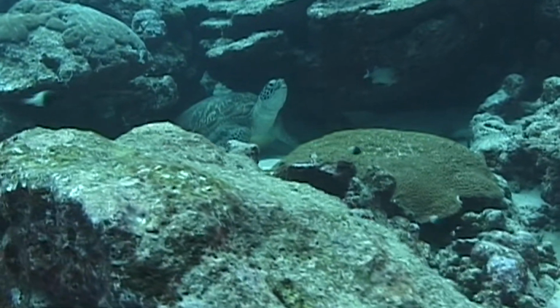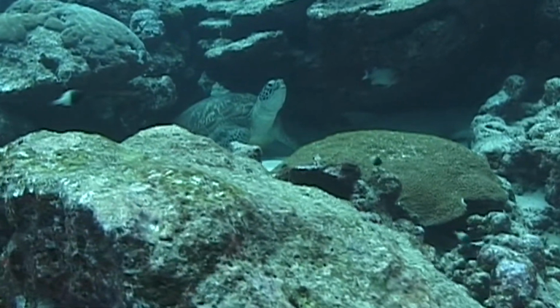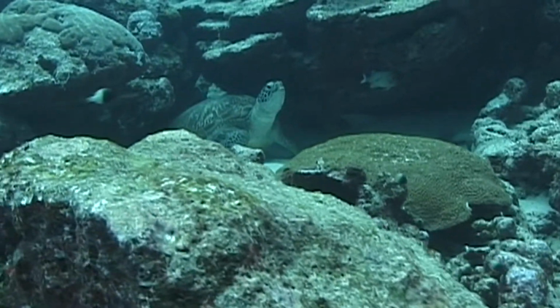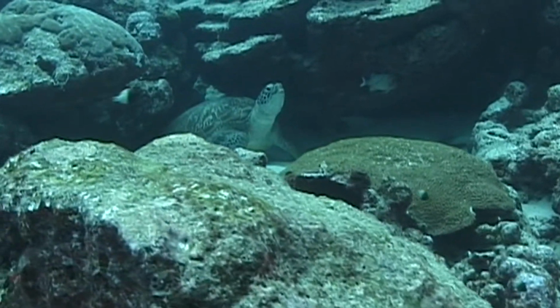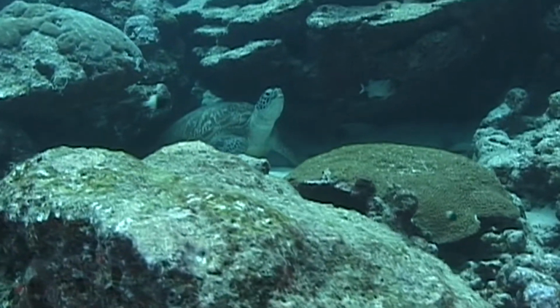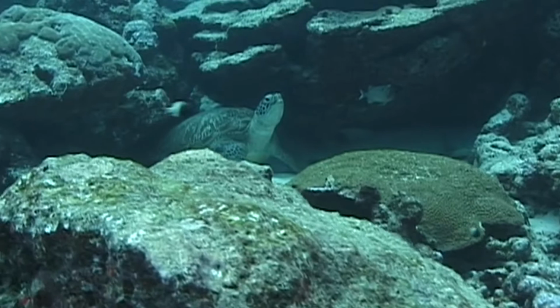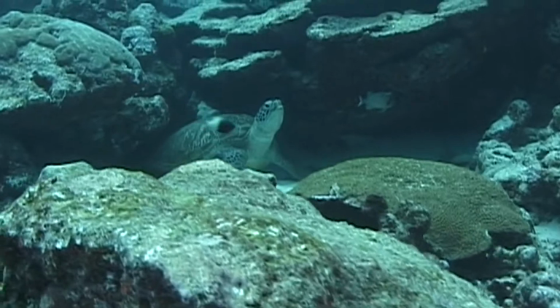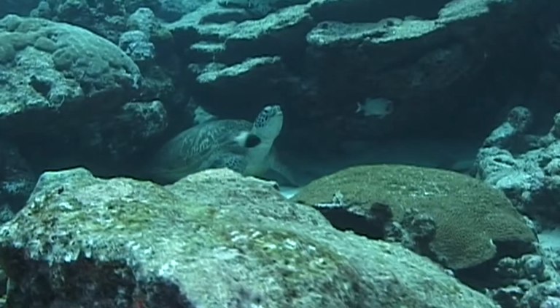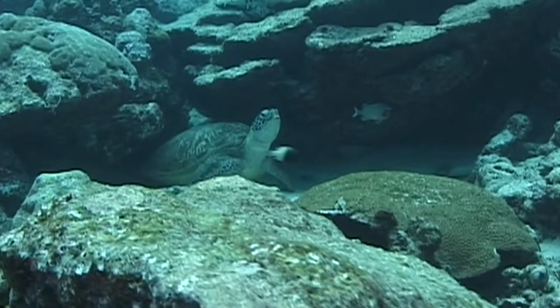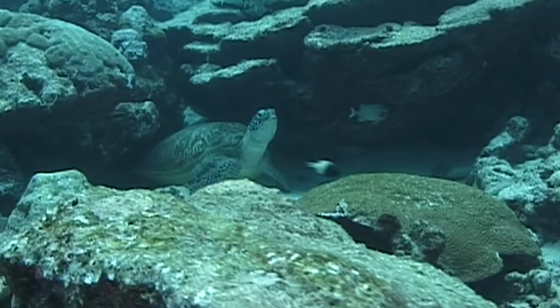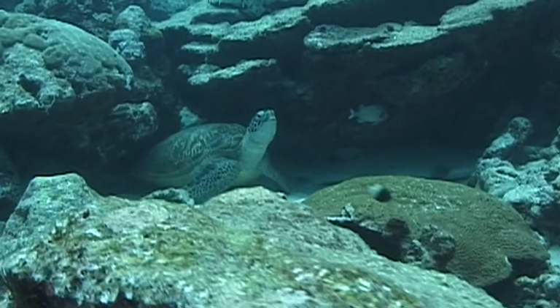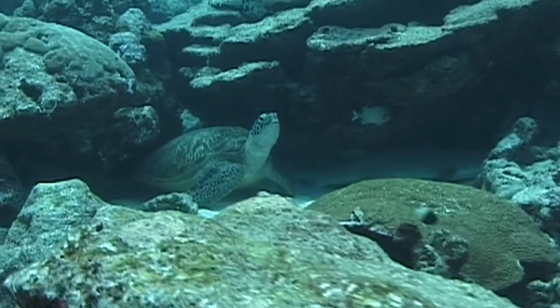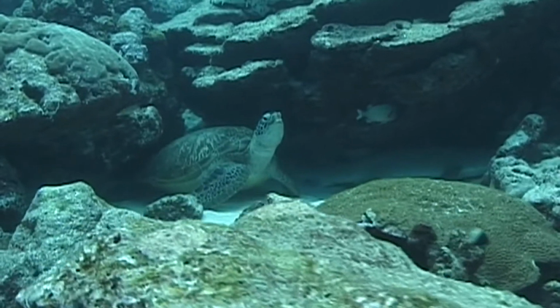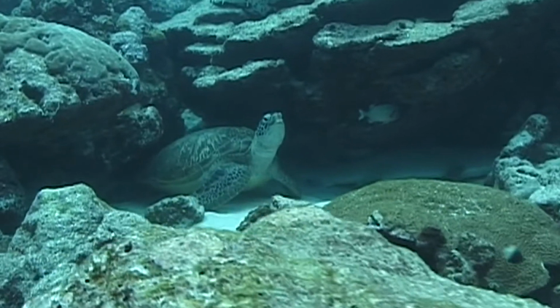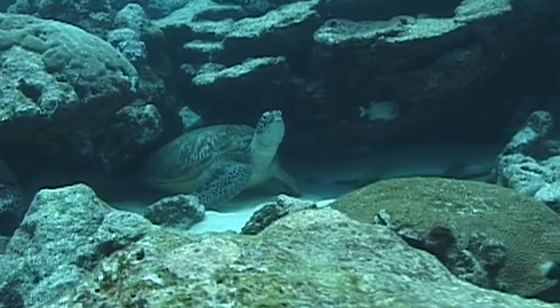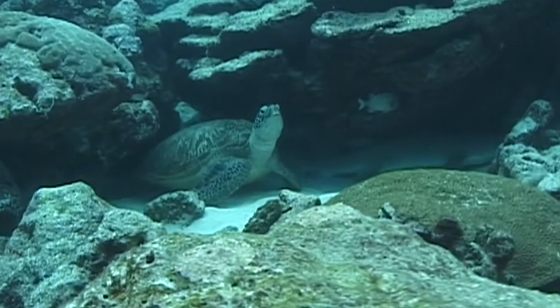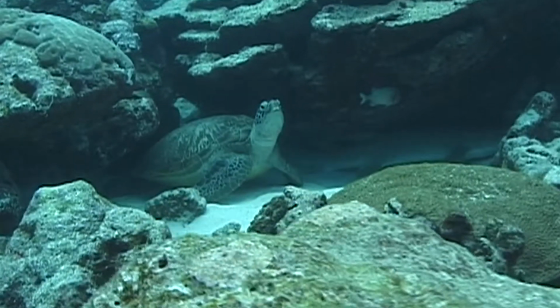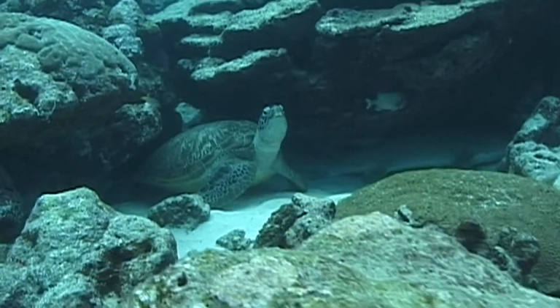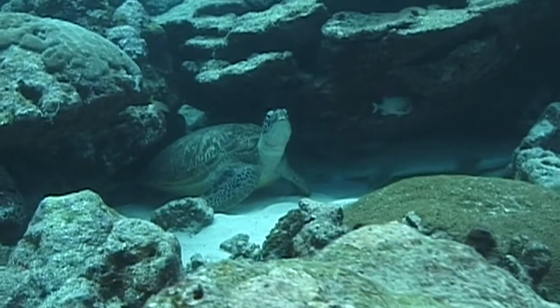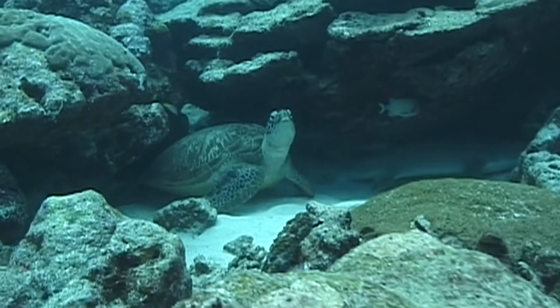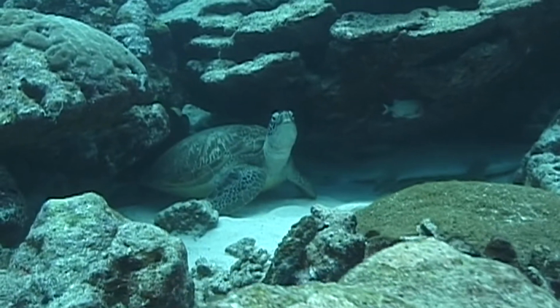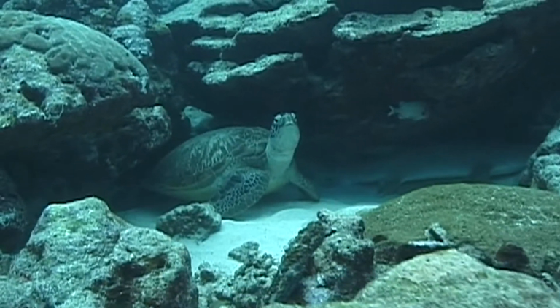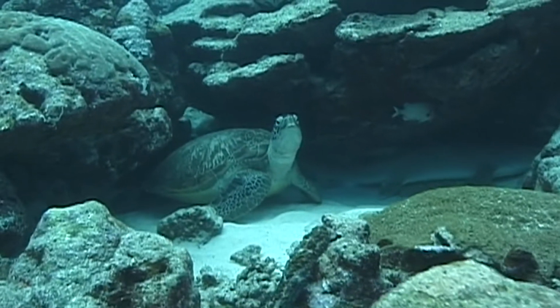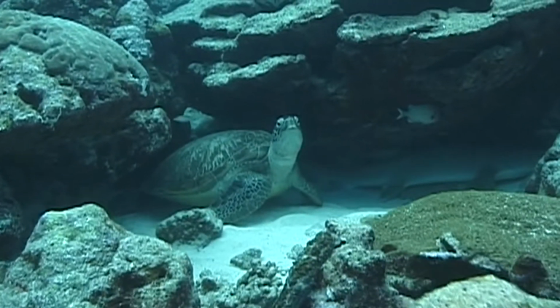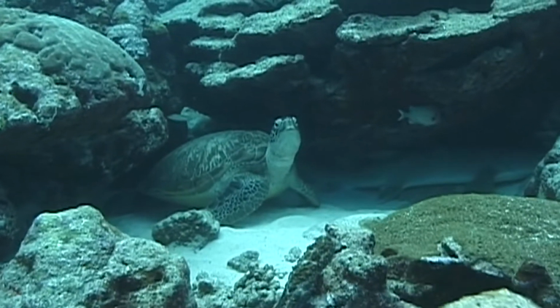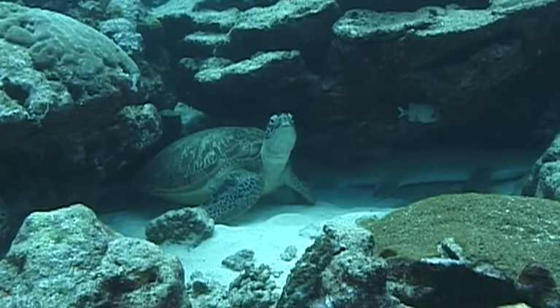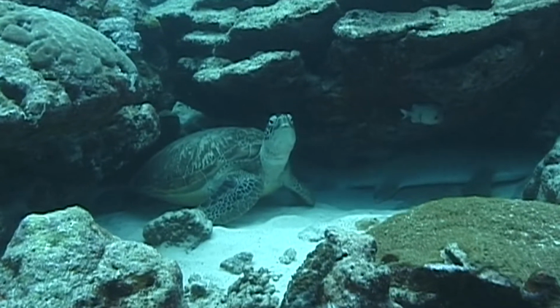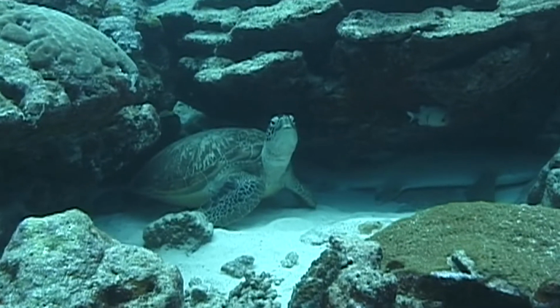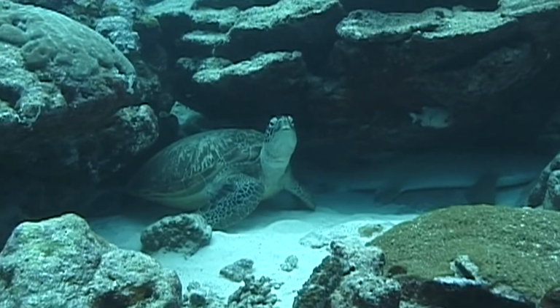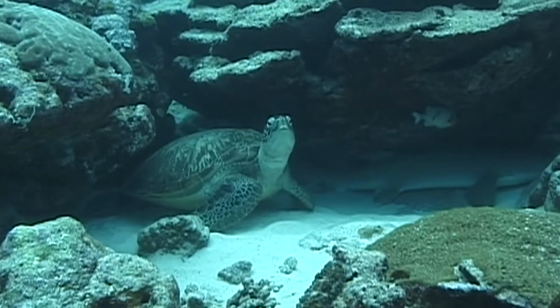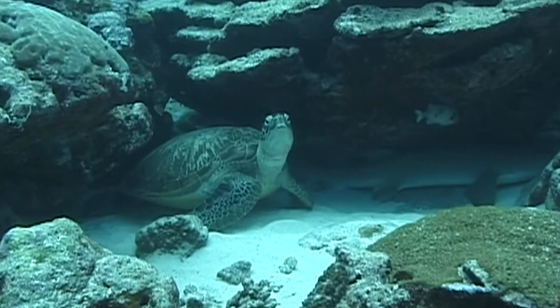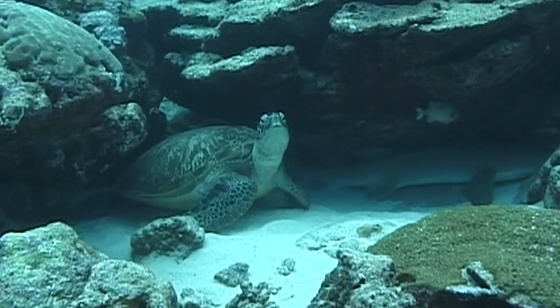Adult green turtles use rock bars and coral heads to sleep in at night time.